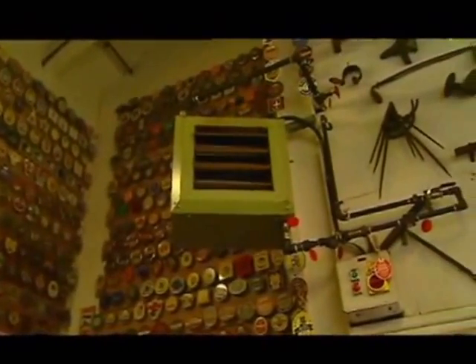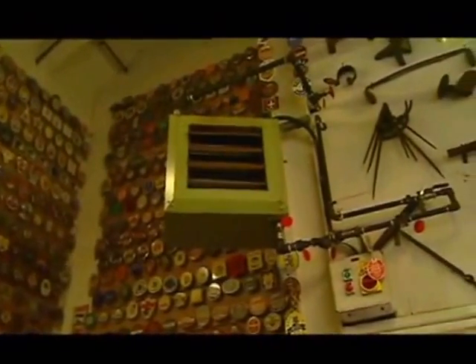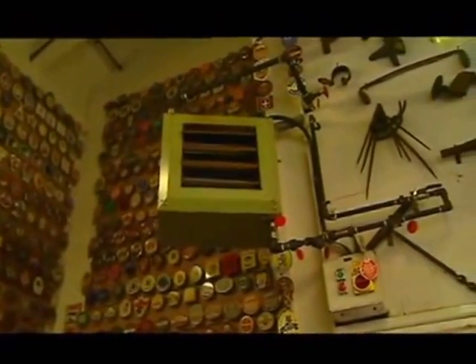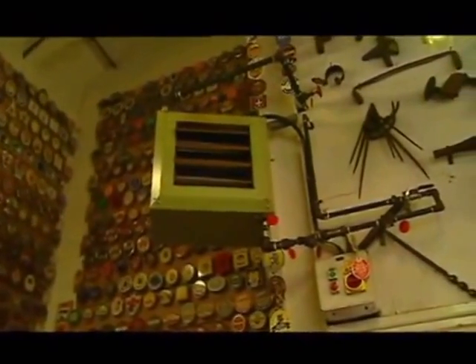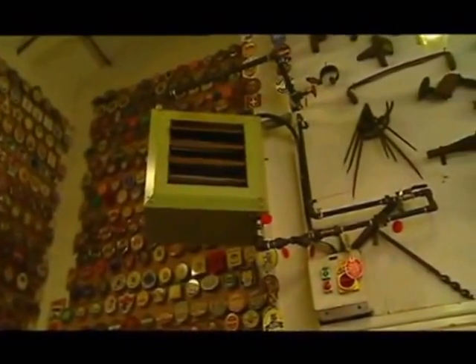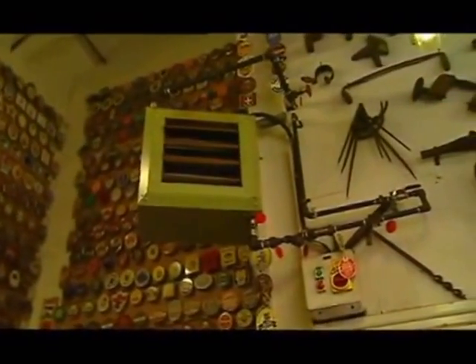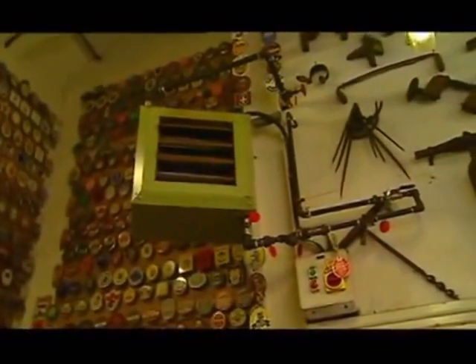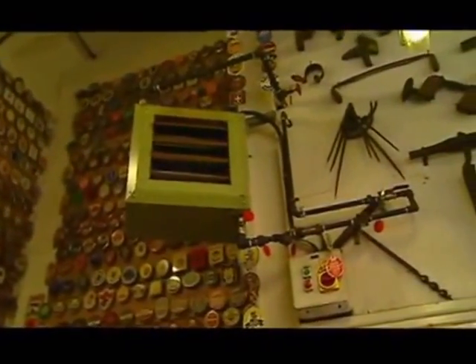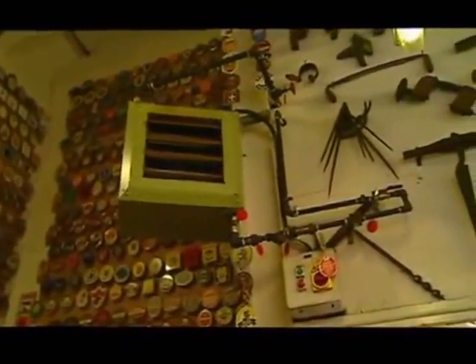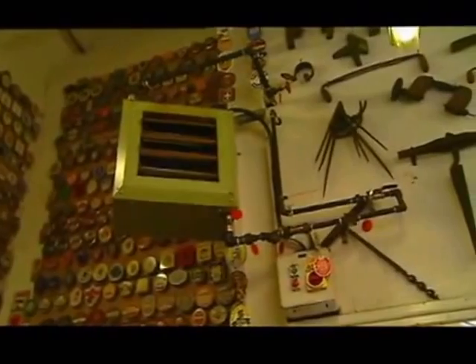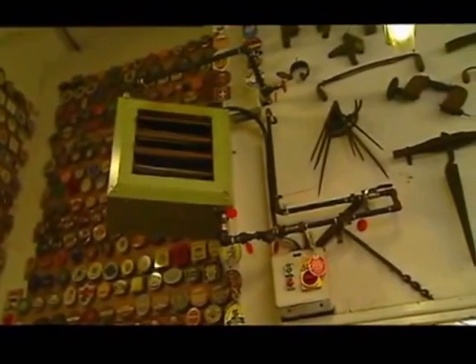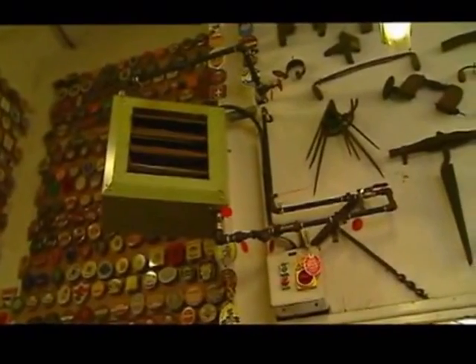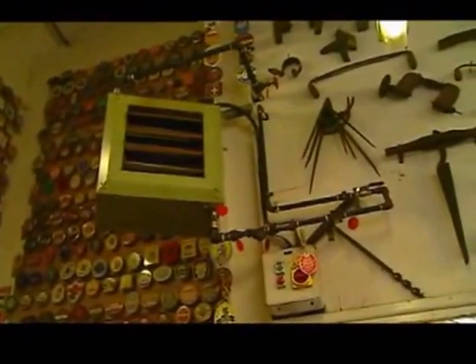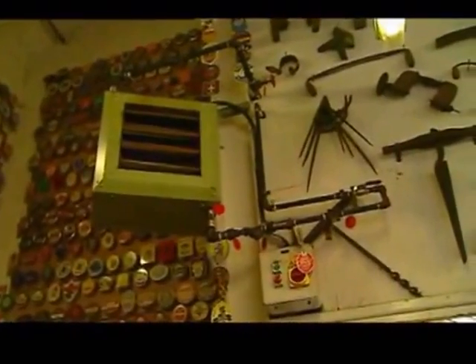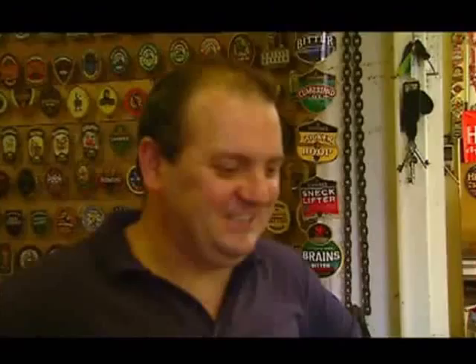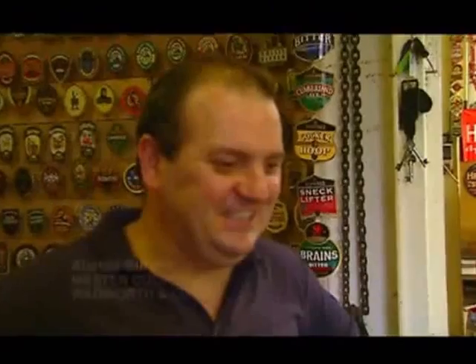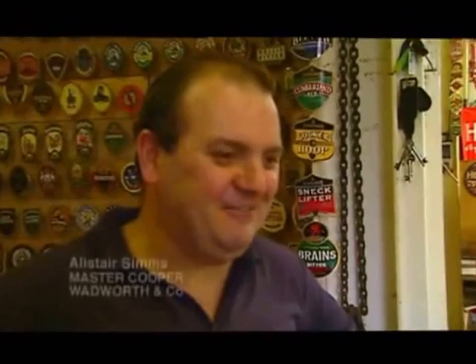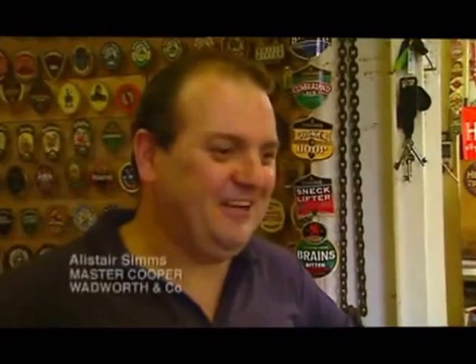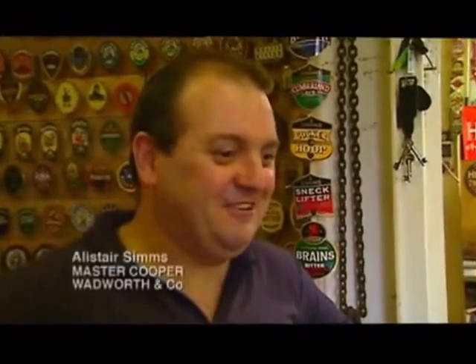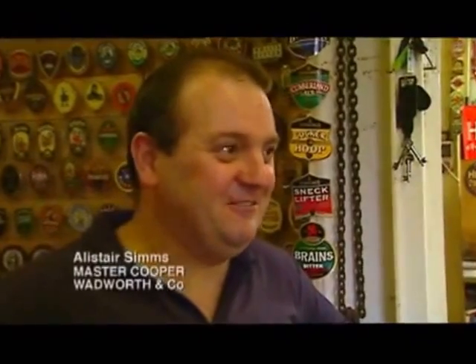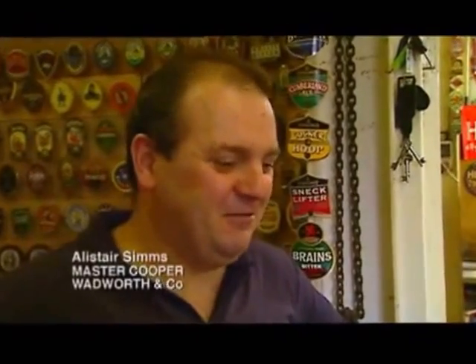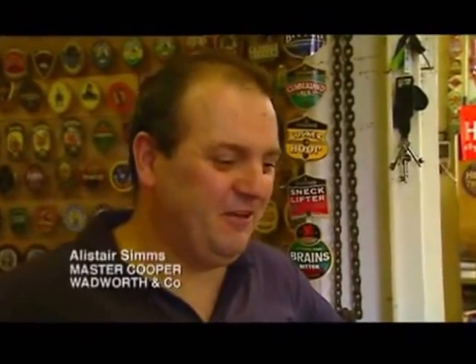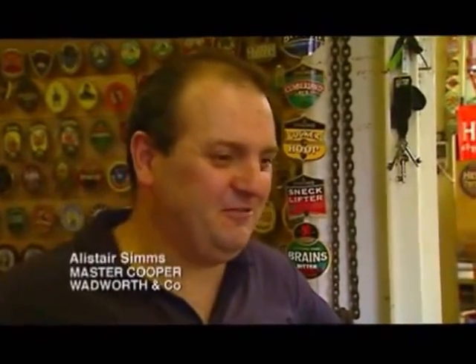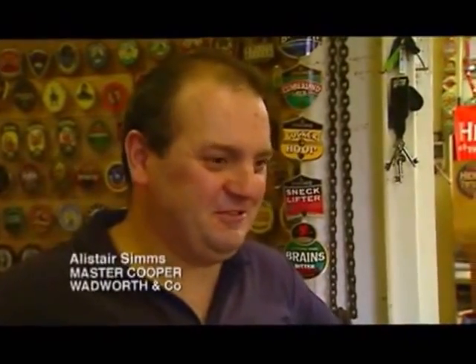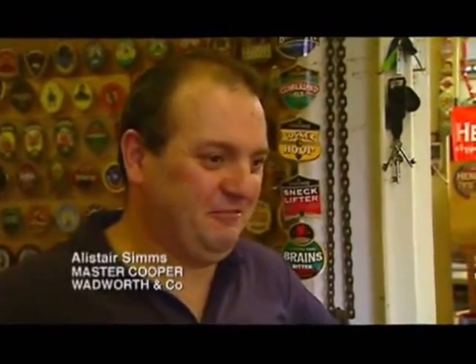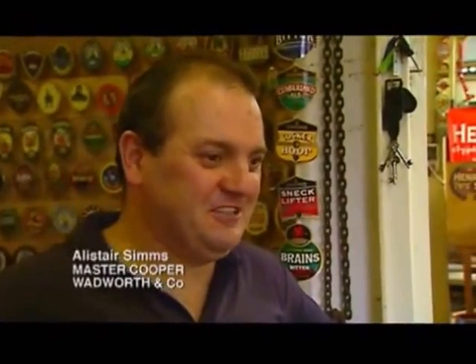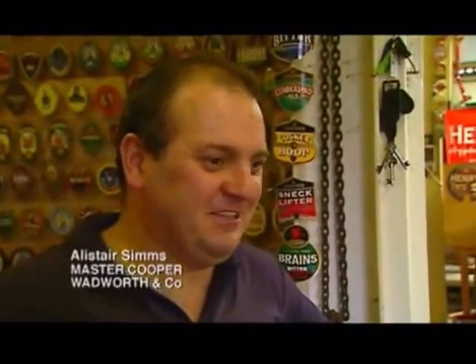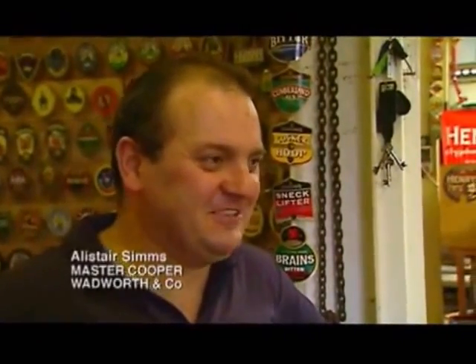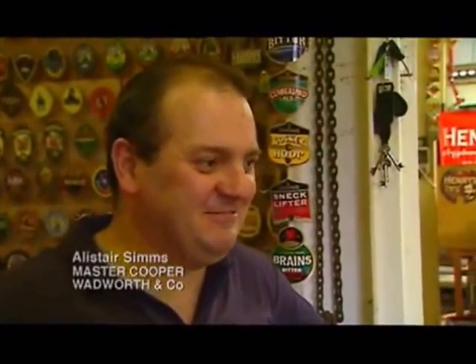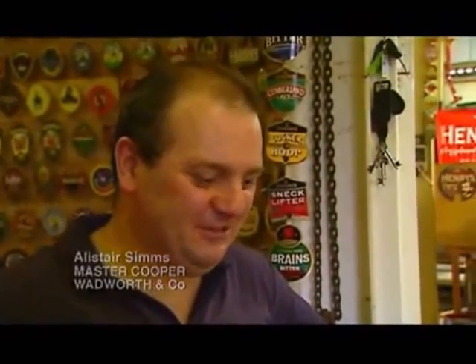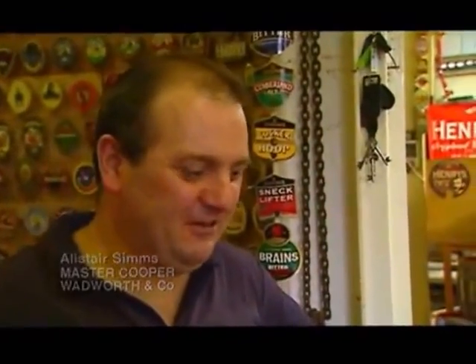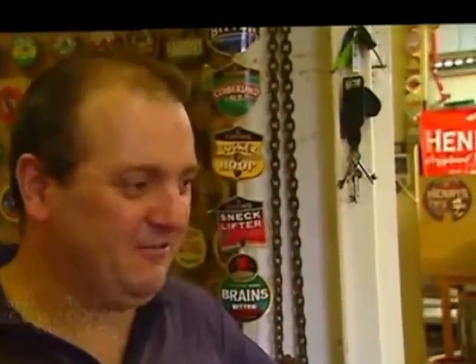Since we've had that fitted, I've got a nice warm workshop now. I have to turn the heating off in the afternoon — before, I was still freezing when it was time to knock off.